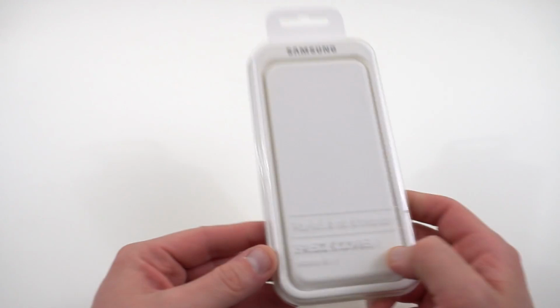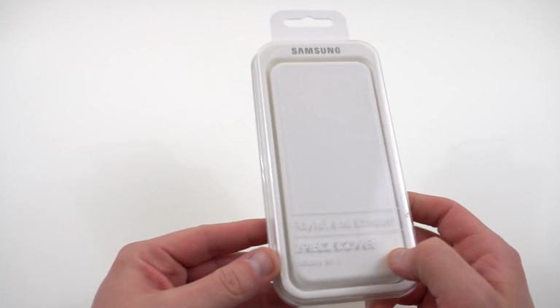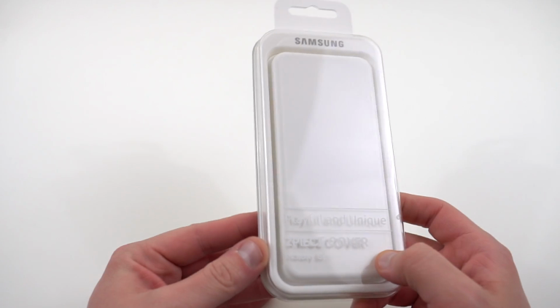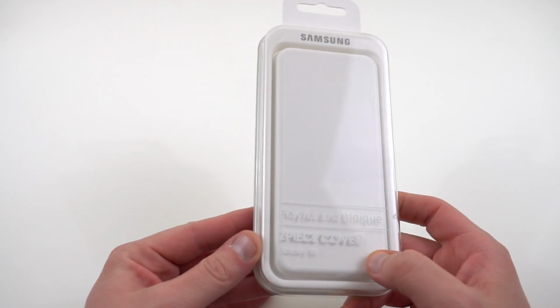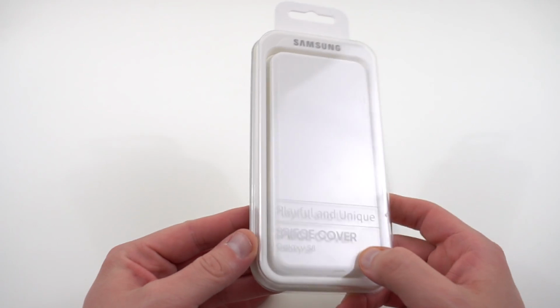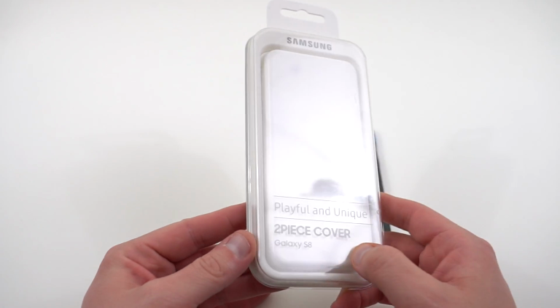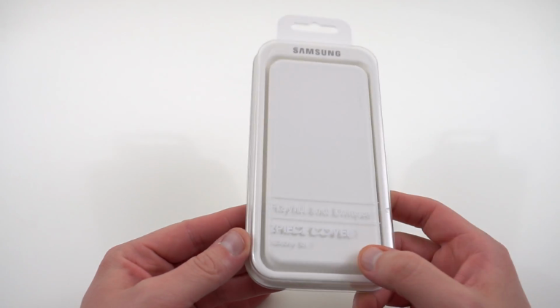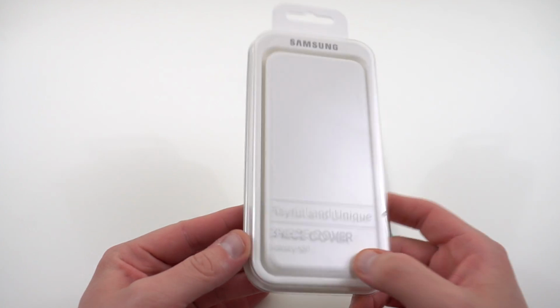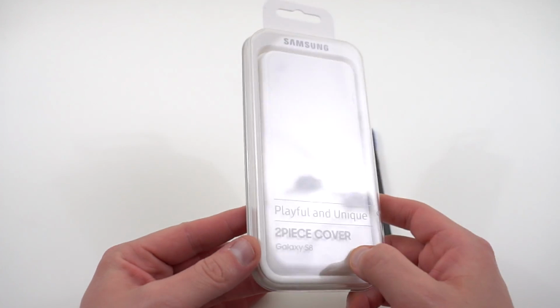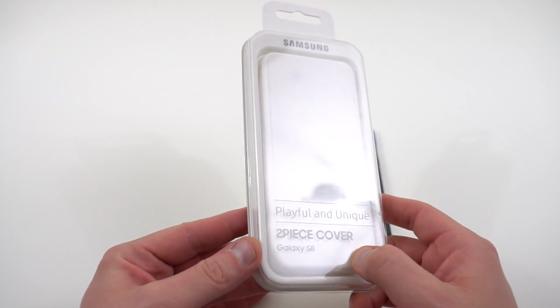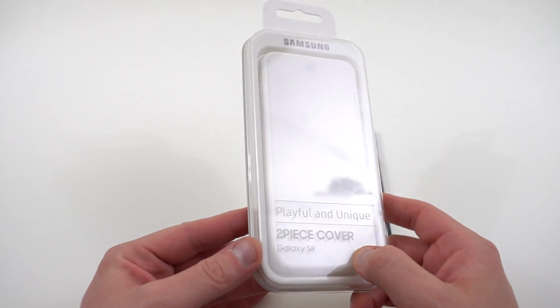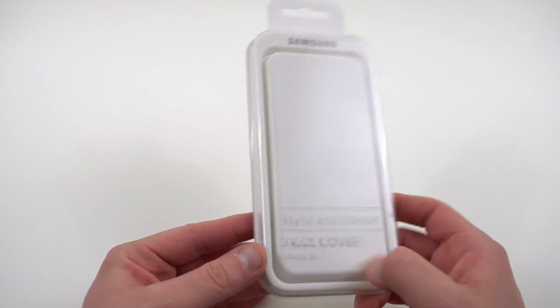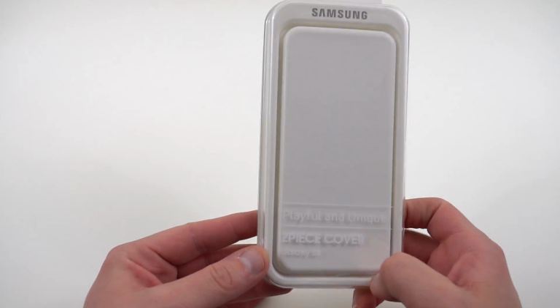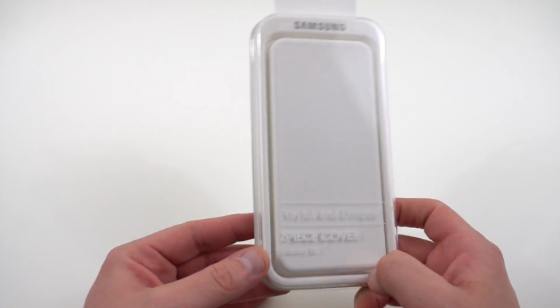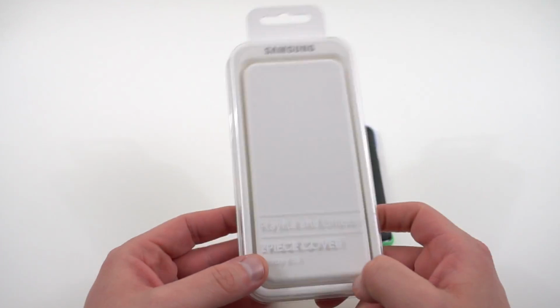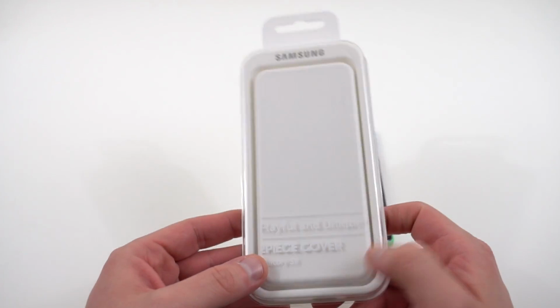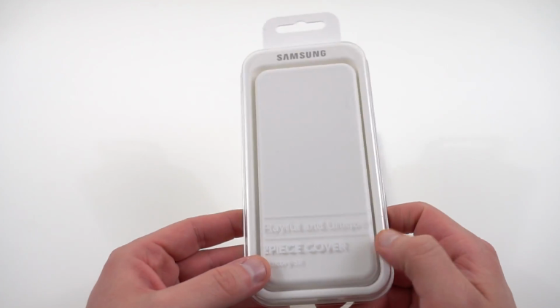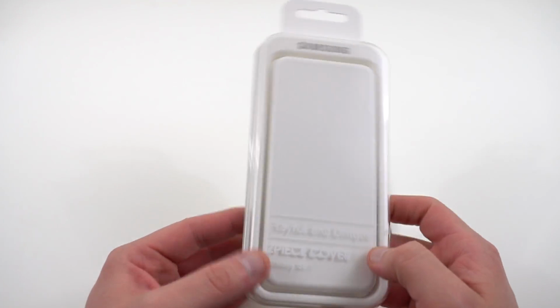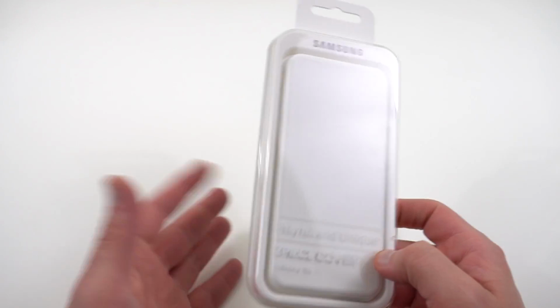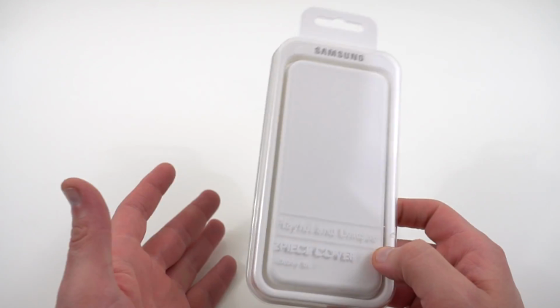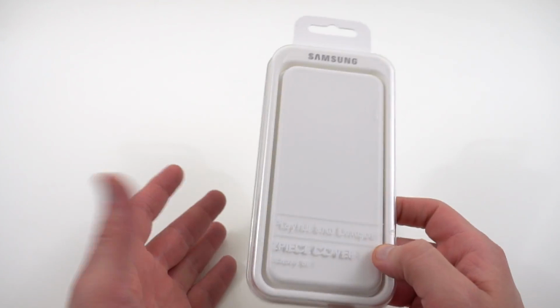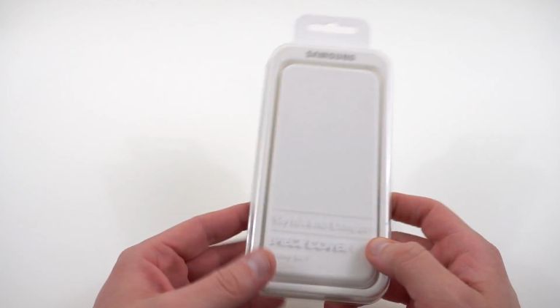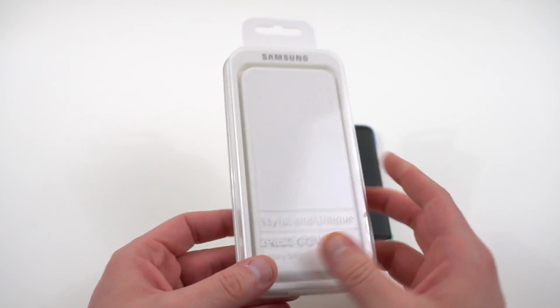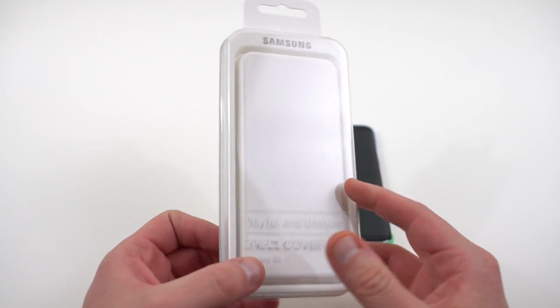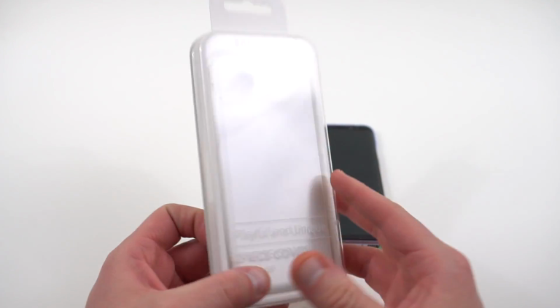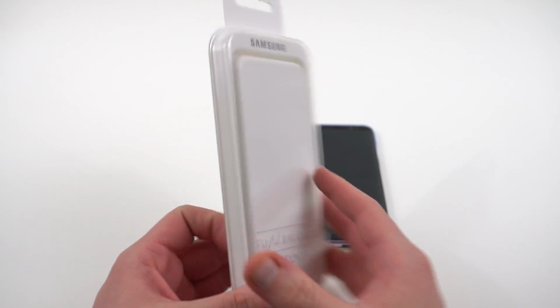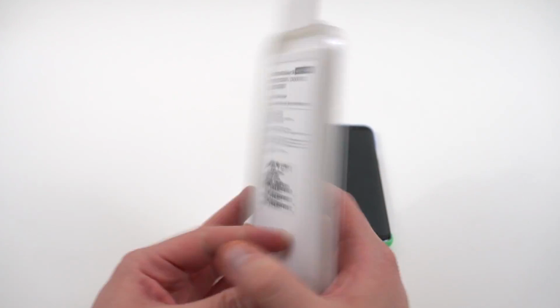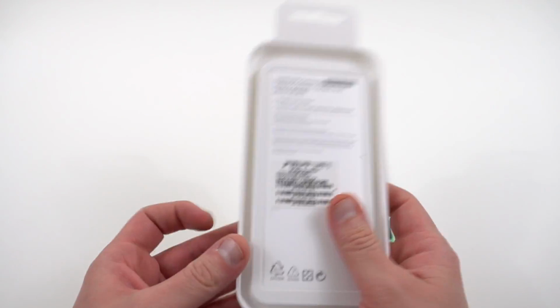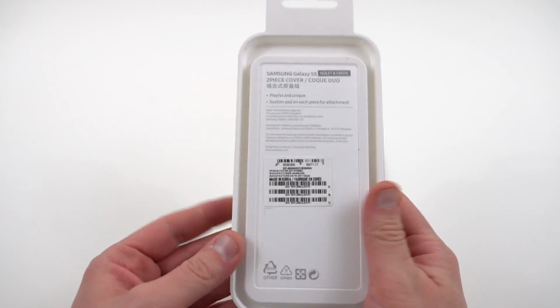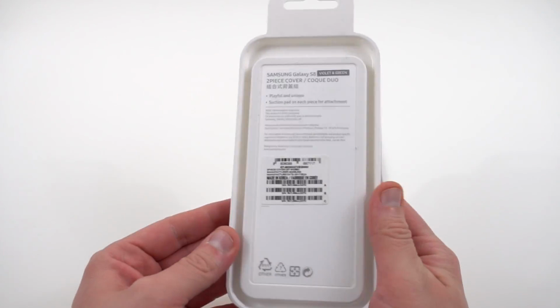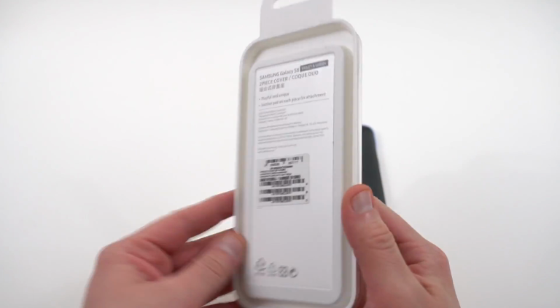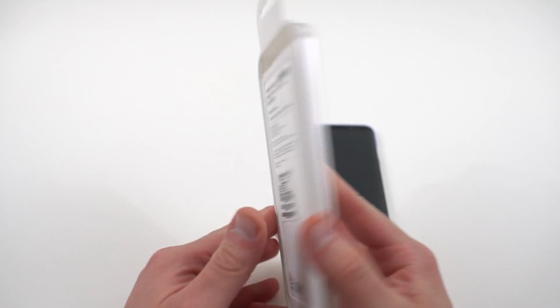I have the packaging right here. I took it out today — I've been using it for a little bit. I want to give you guys some impressions and show you the packaging.